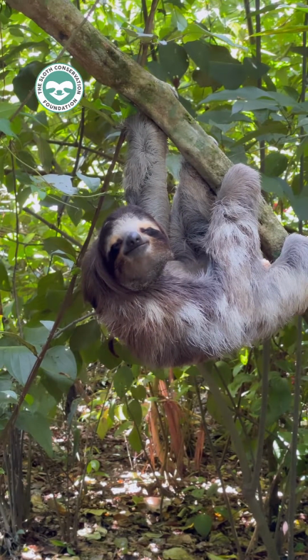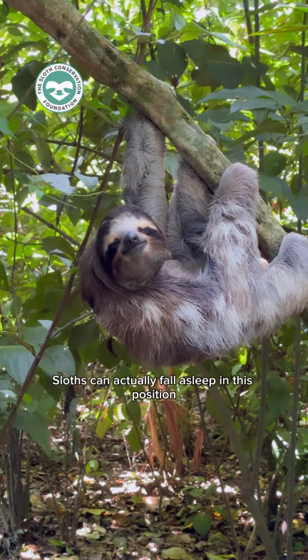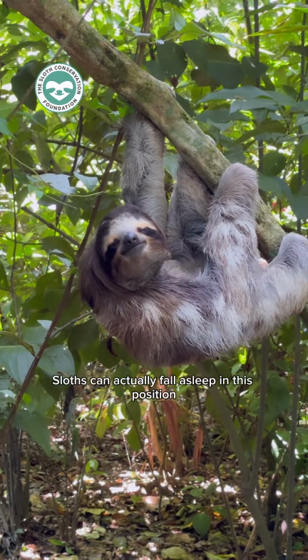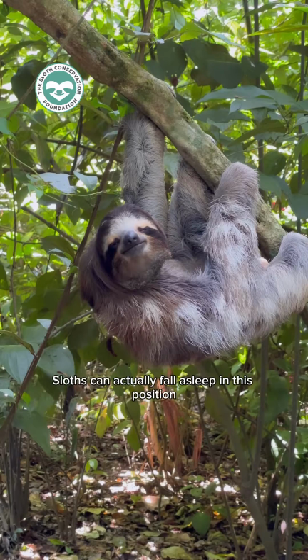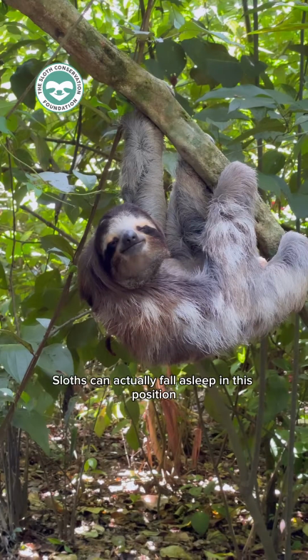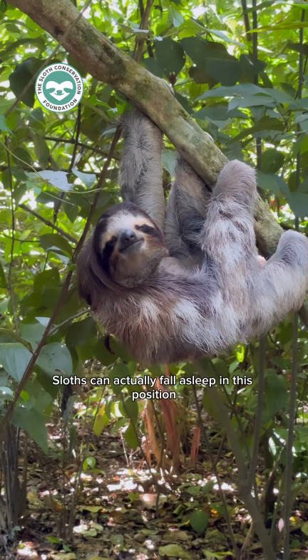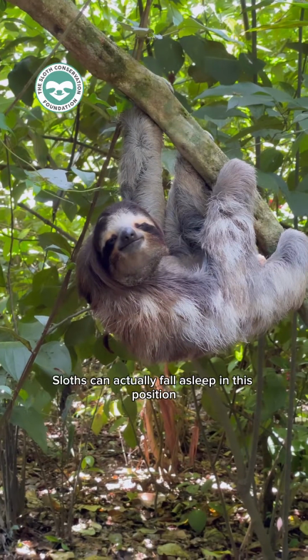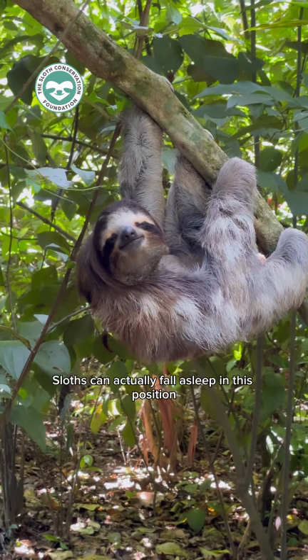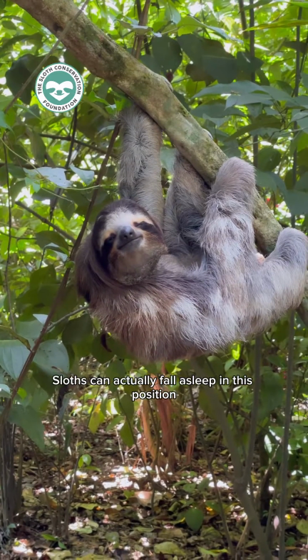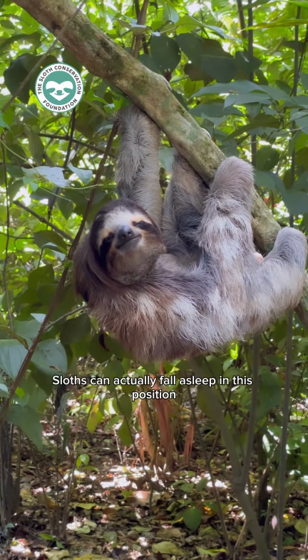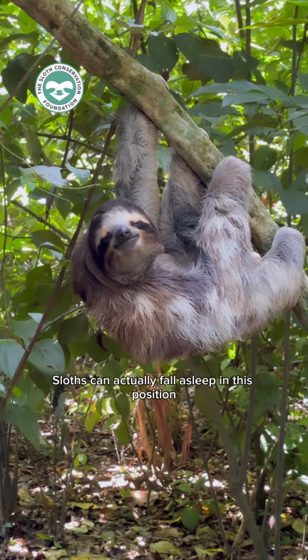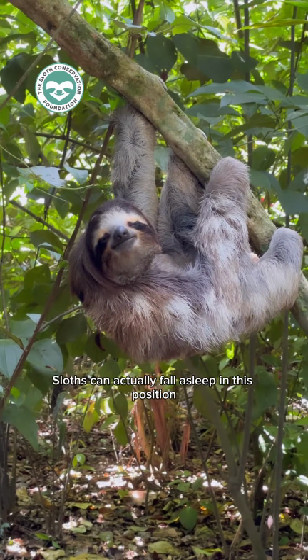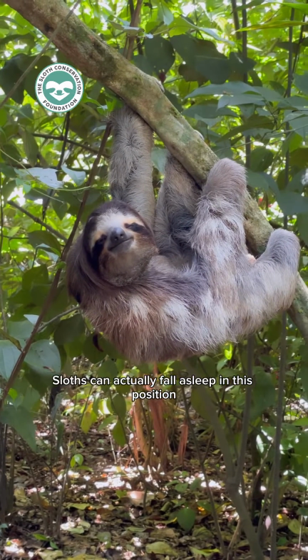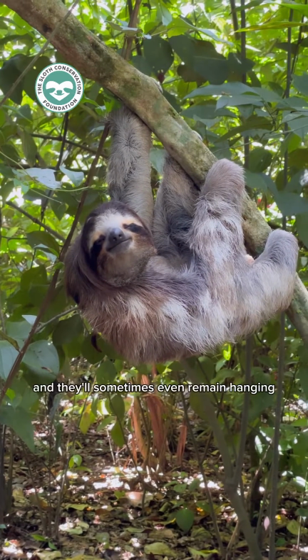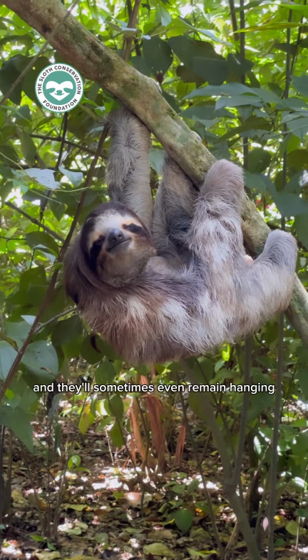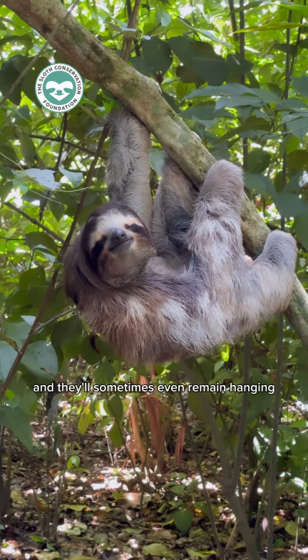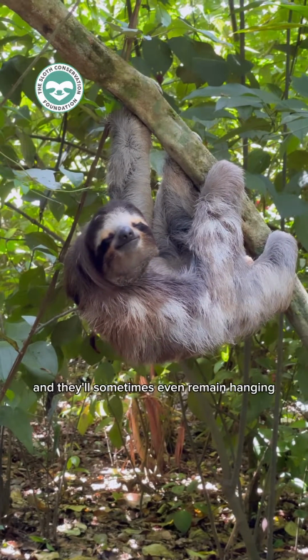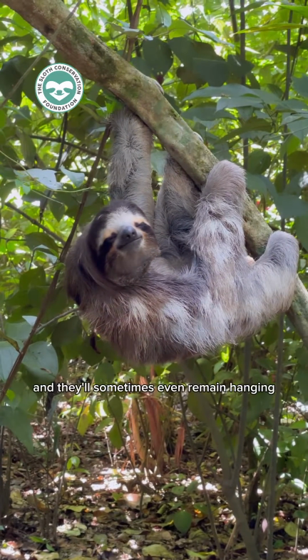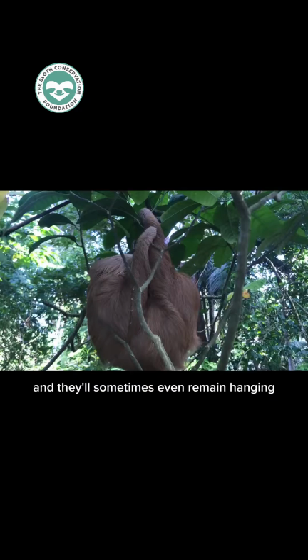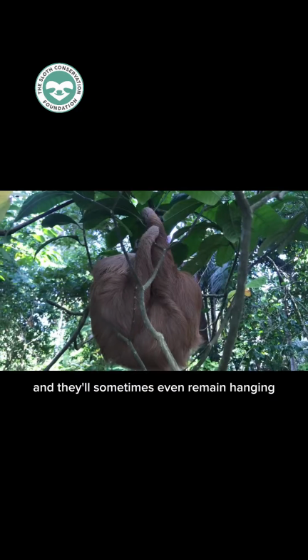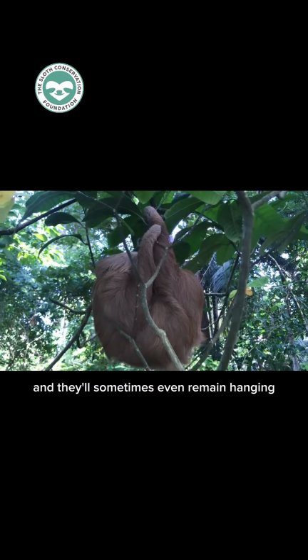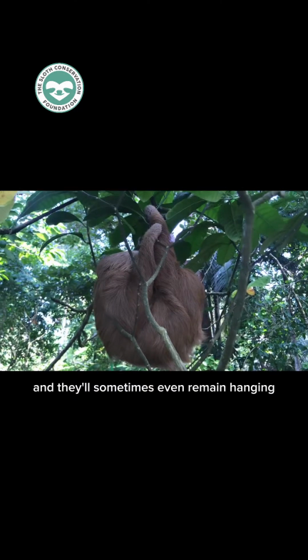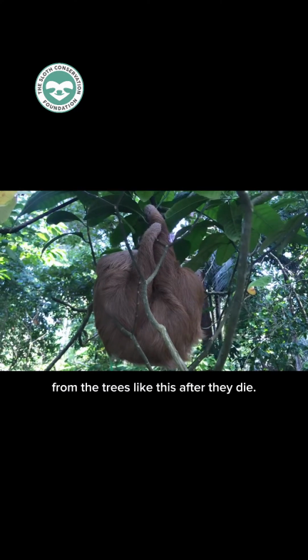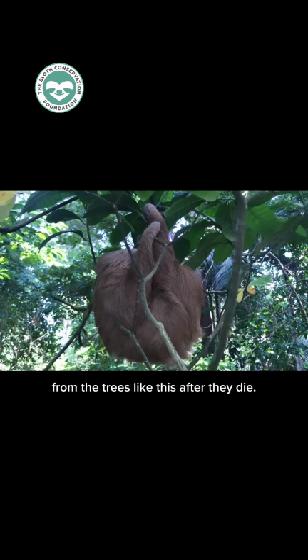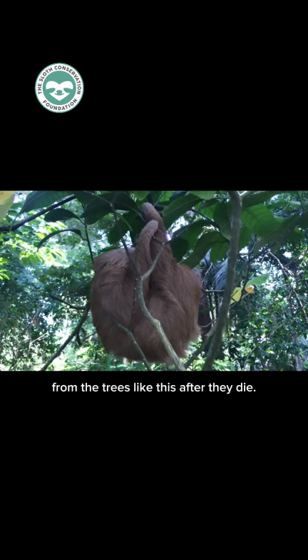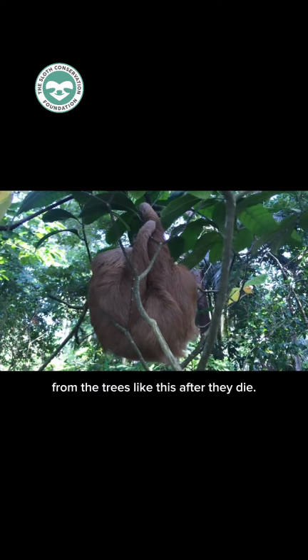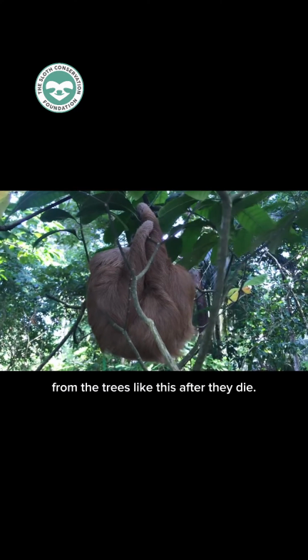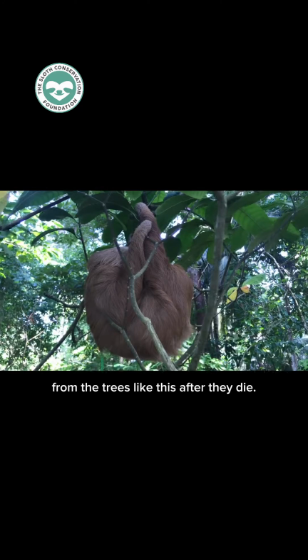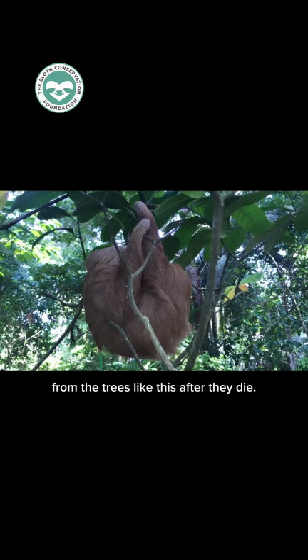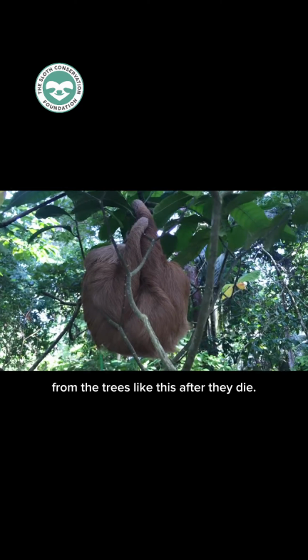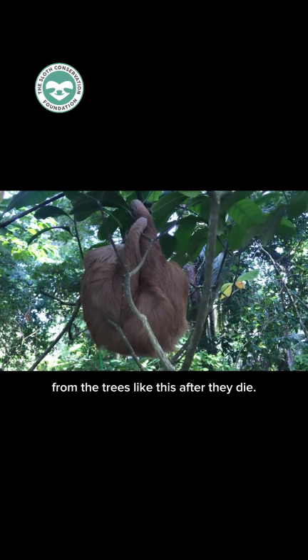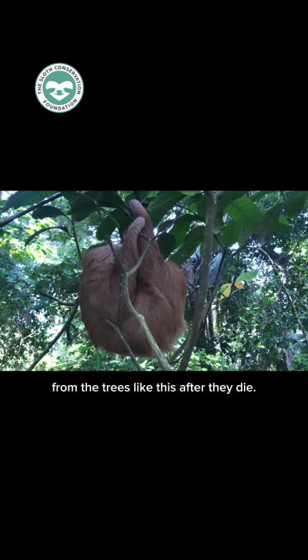Sloths can actually fall asleep in this position and they'll sometimes even remain hanging from the trees like this after they die.